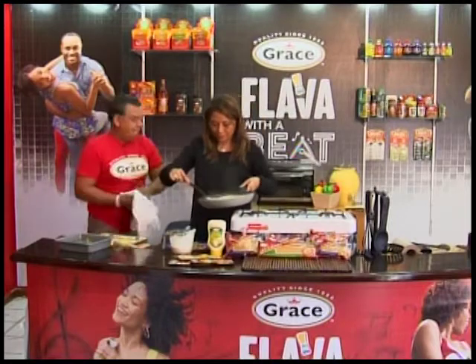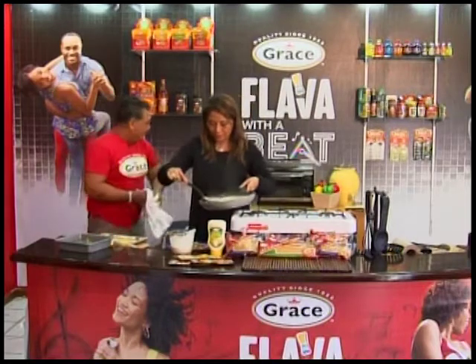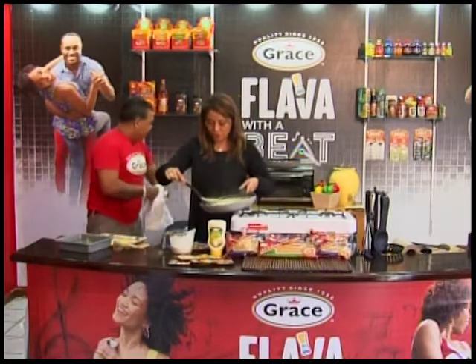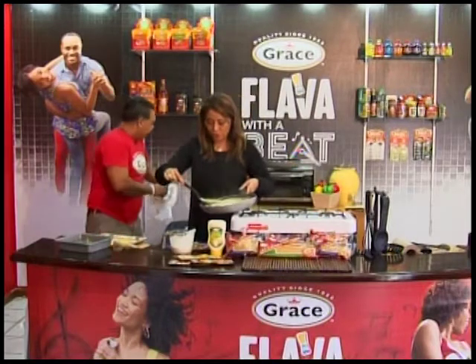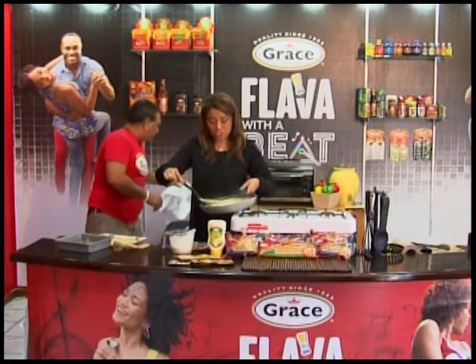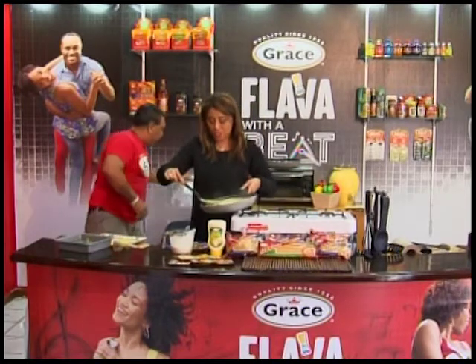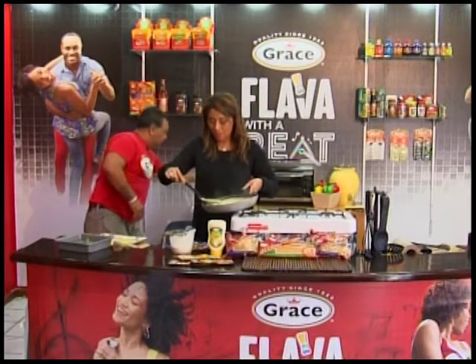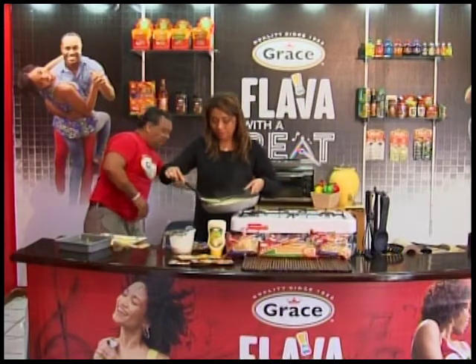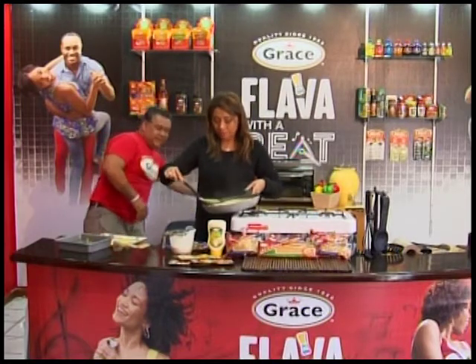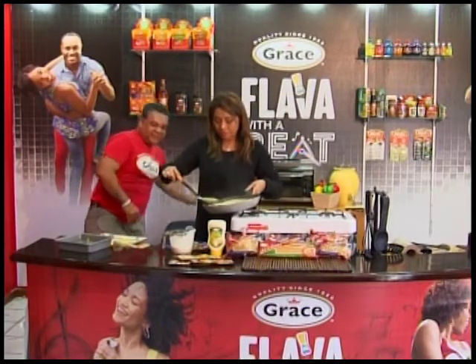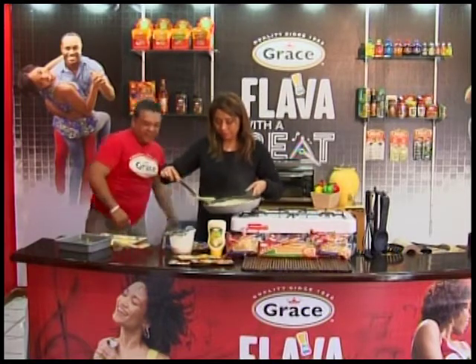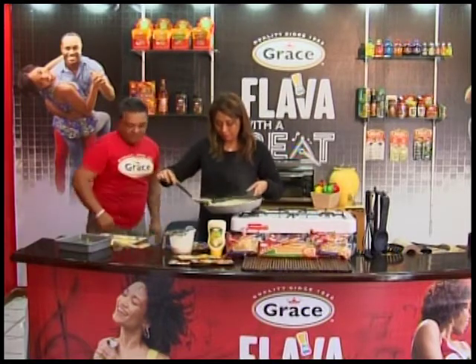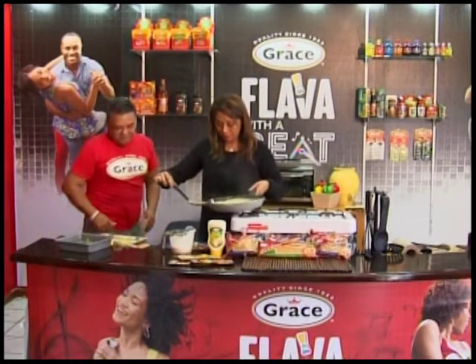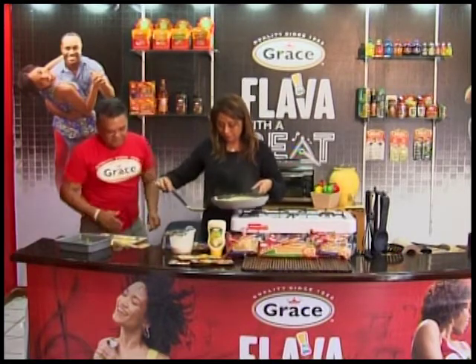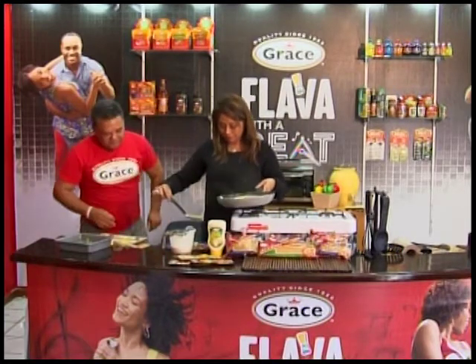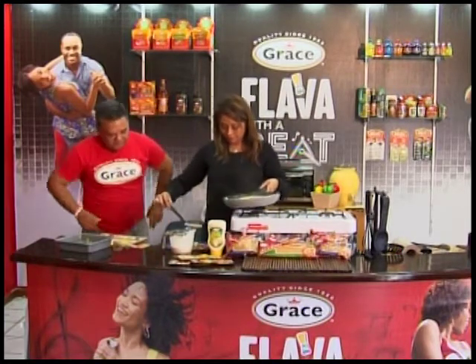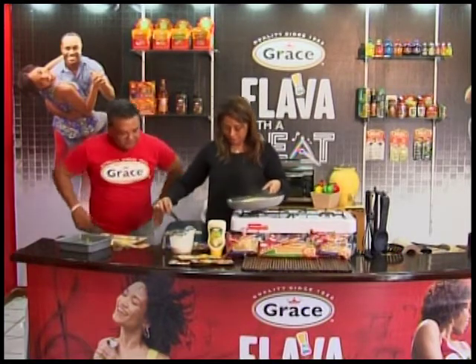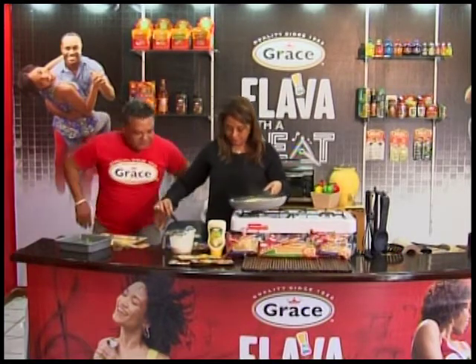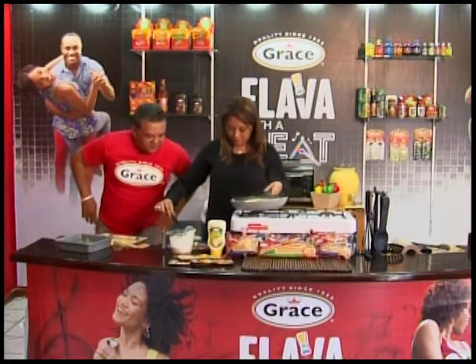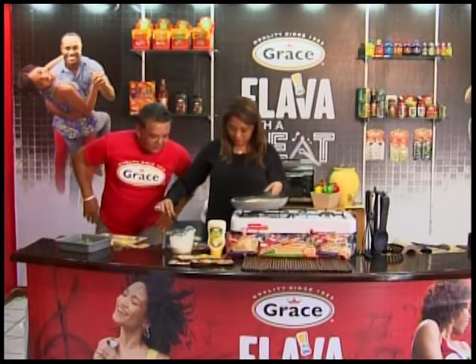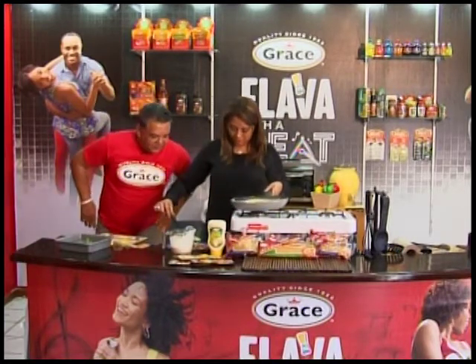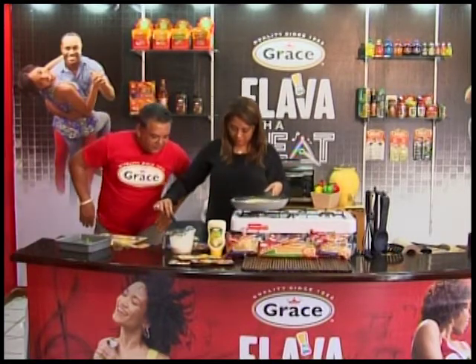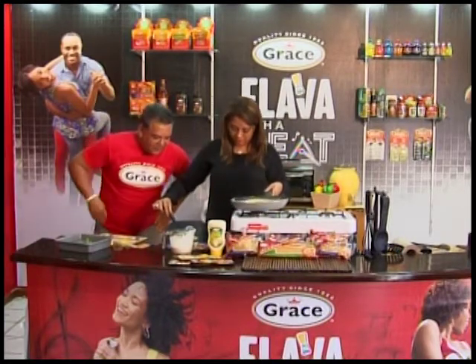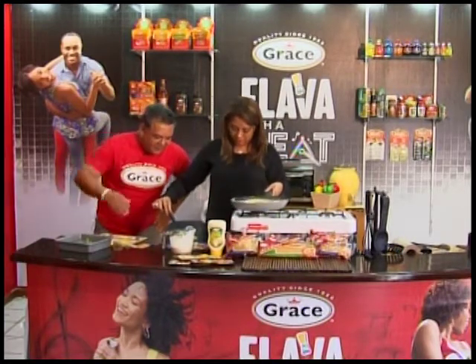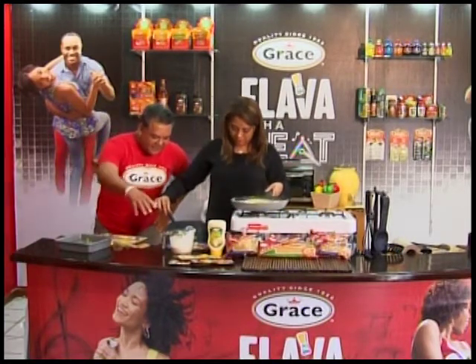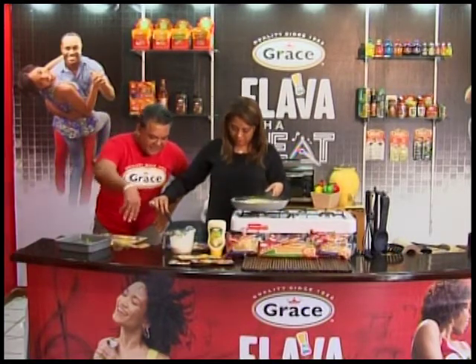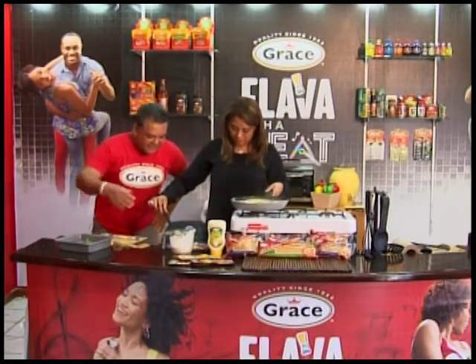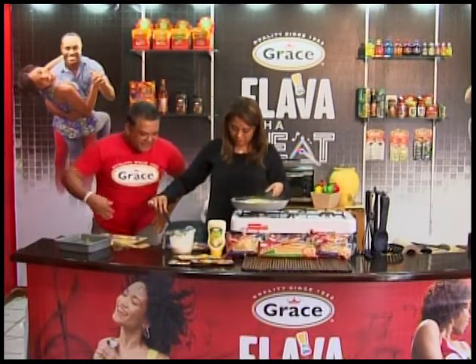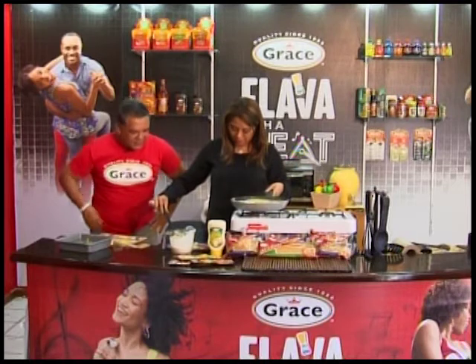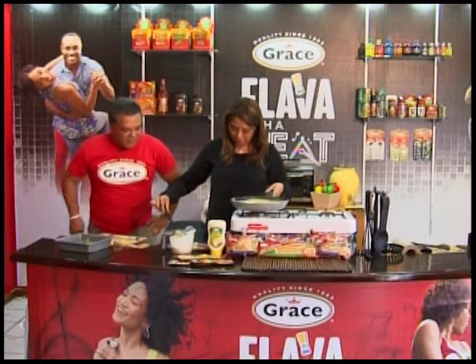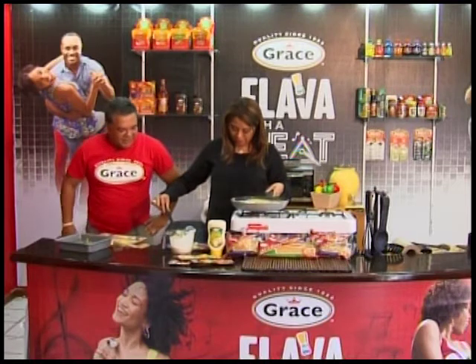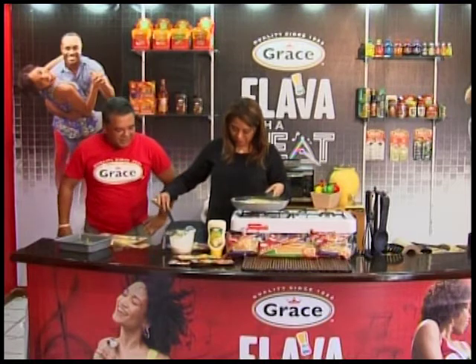Just on top? Just on top, around the sides — let it swim in there.